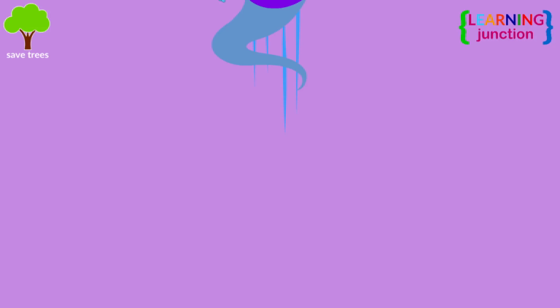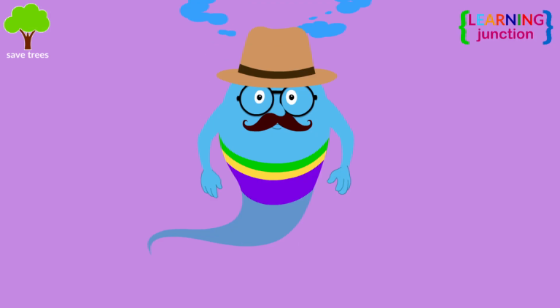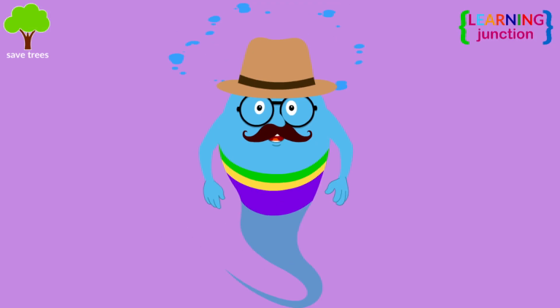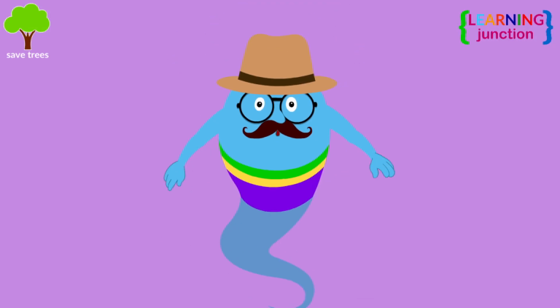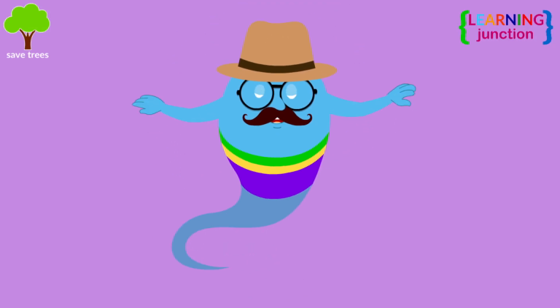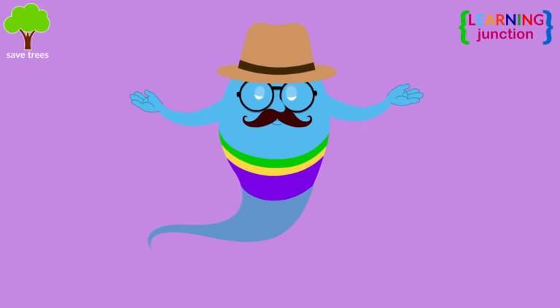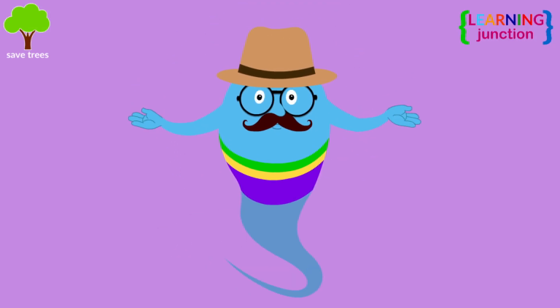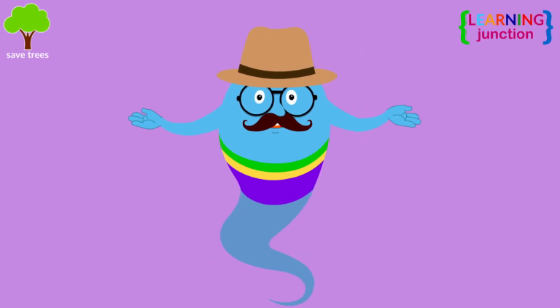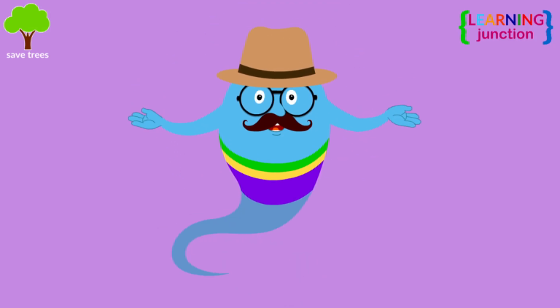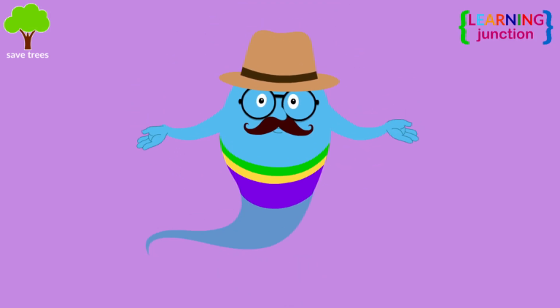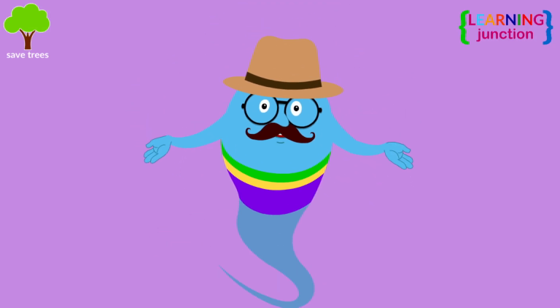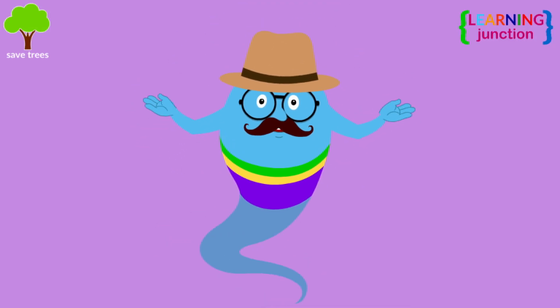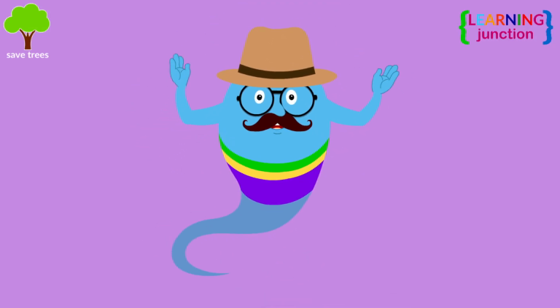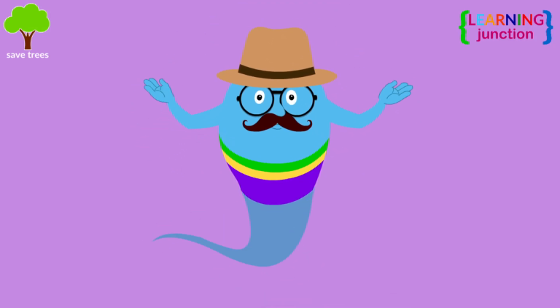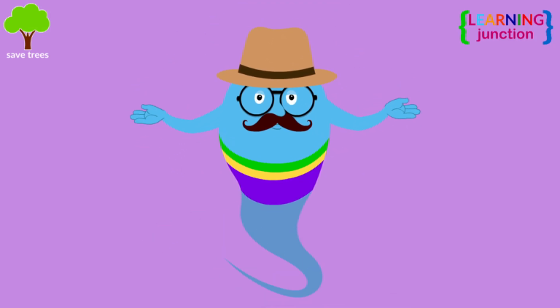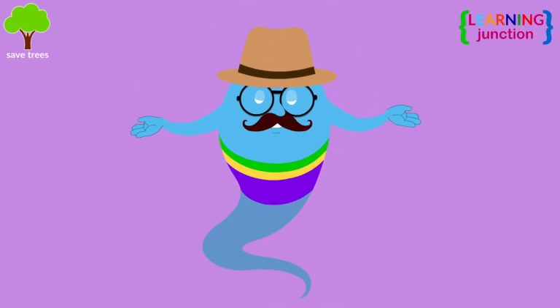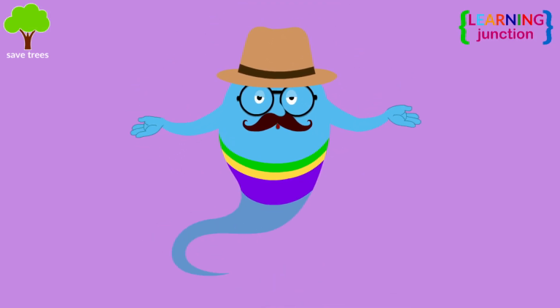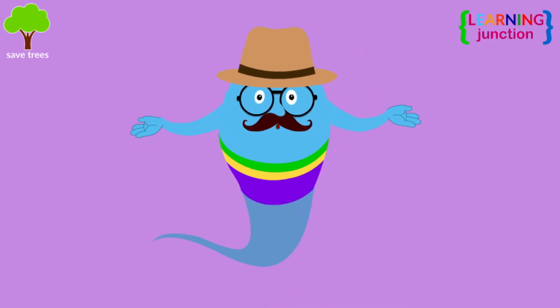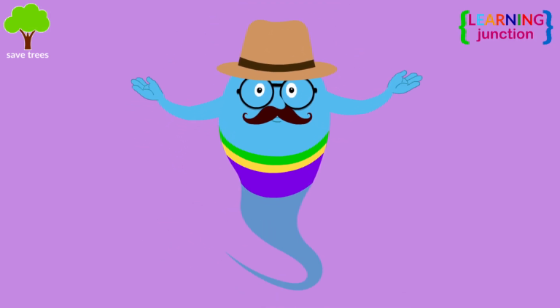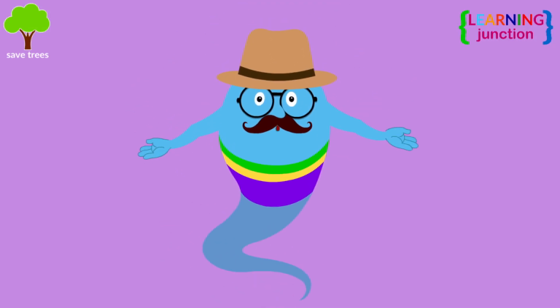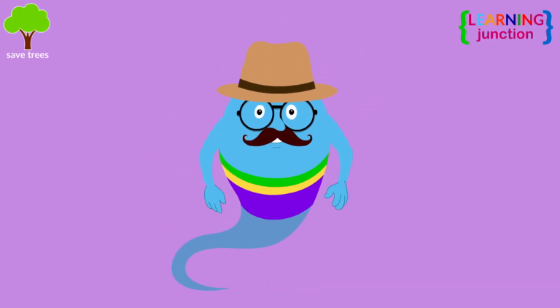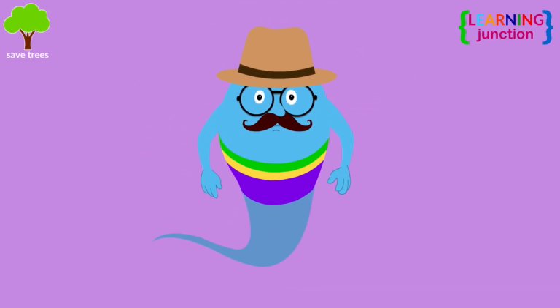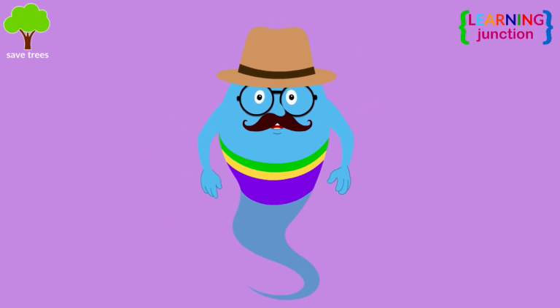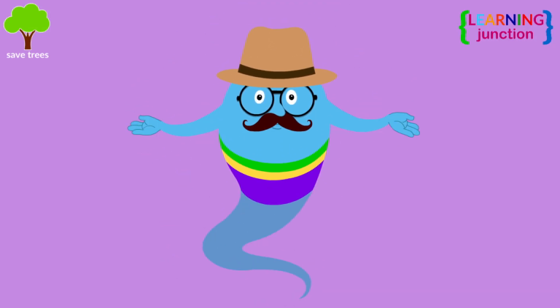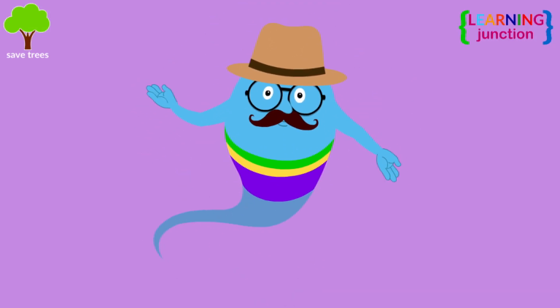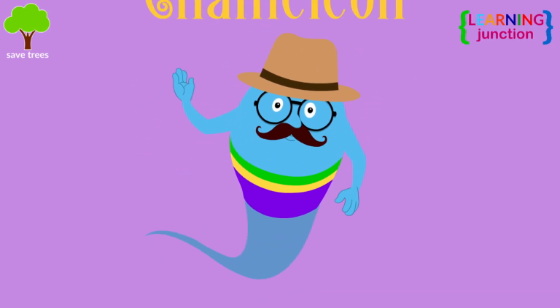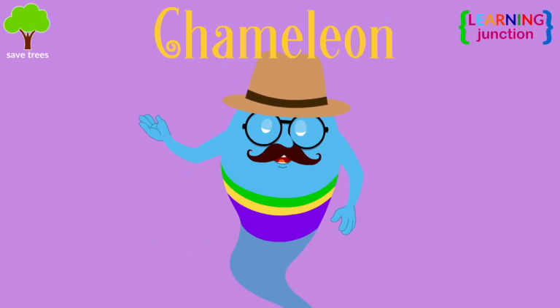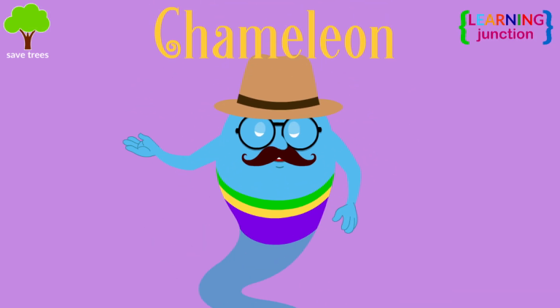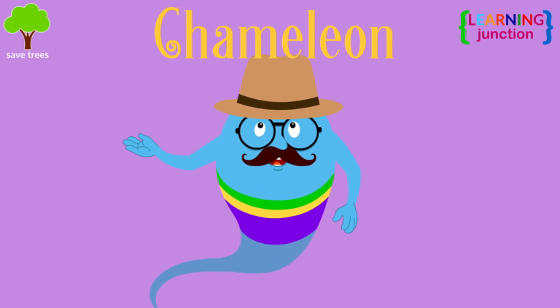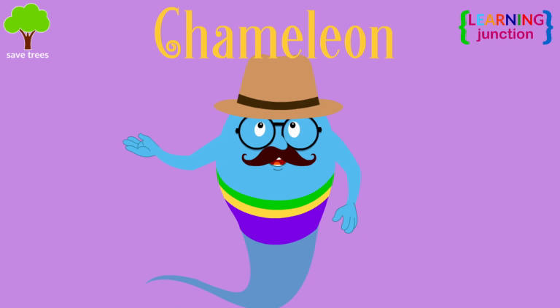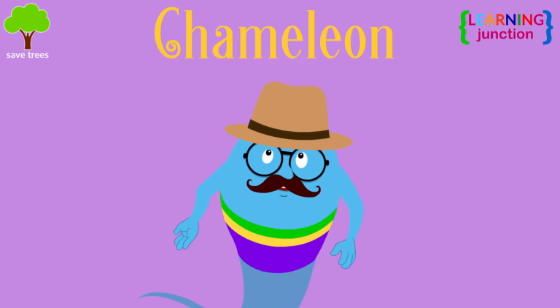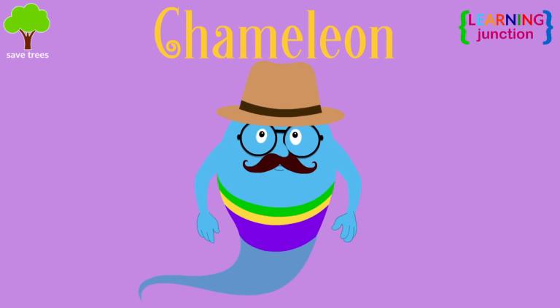Hello friends, today we will learn about a super cool animal, a chameleon.